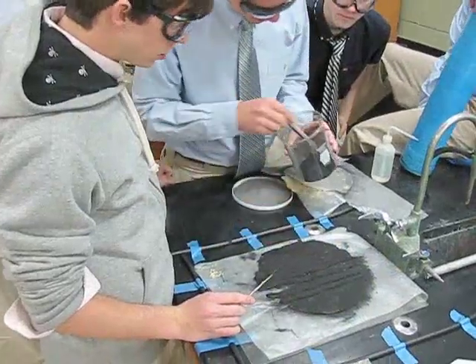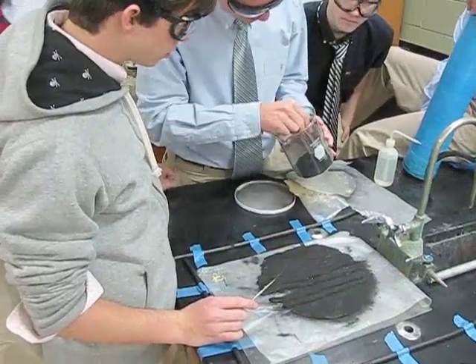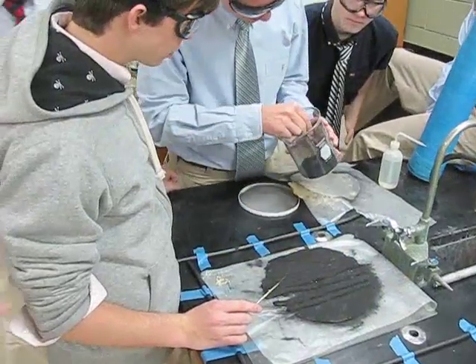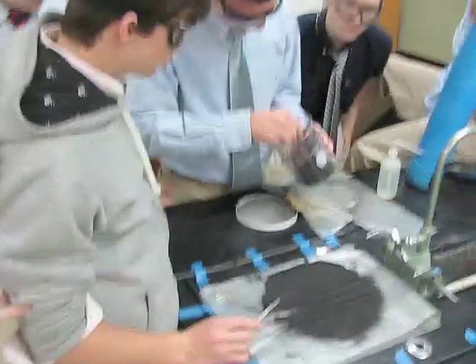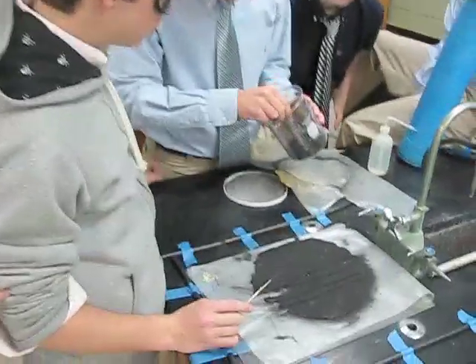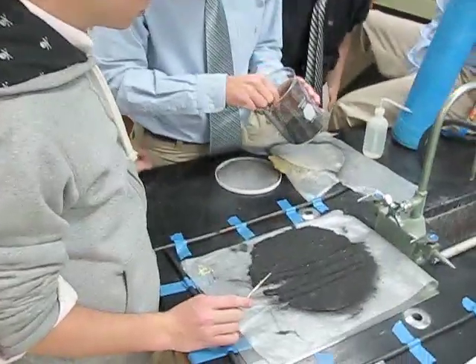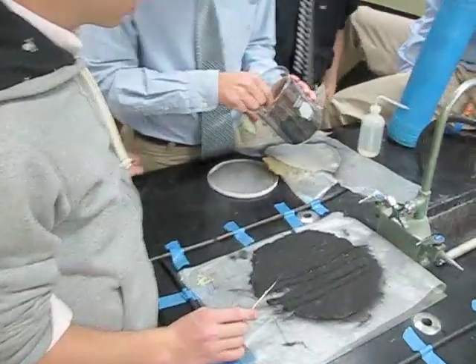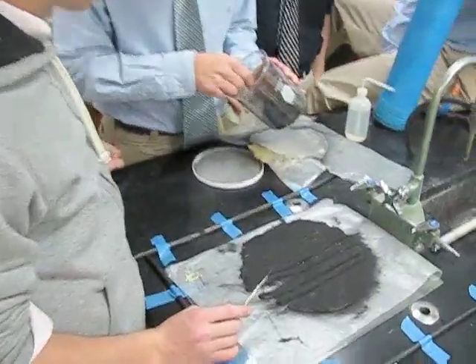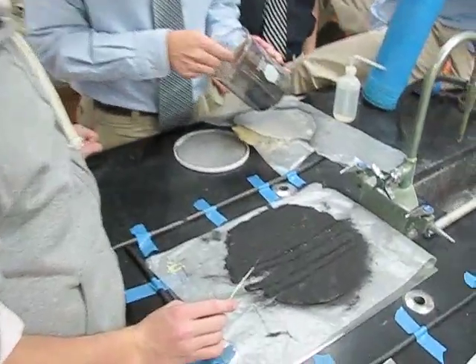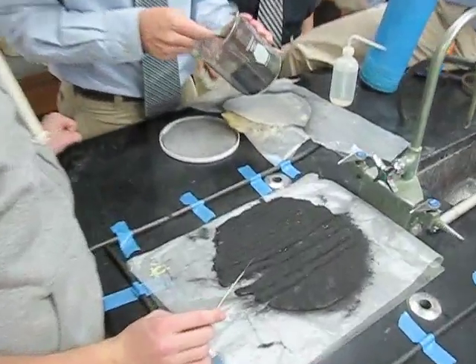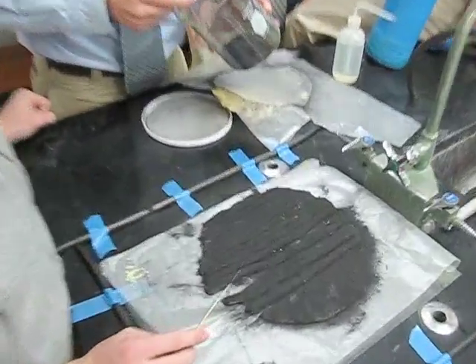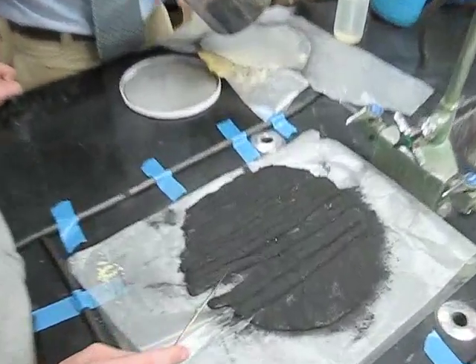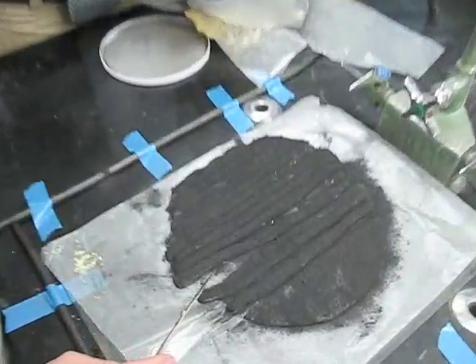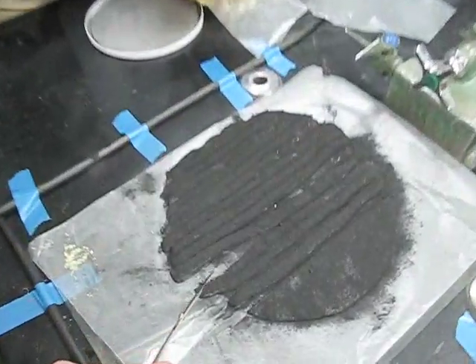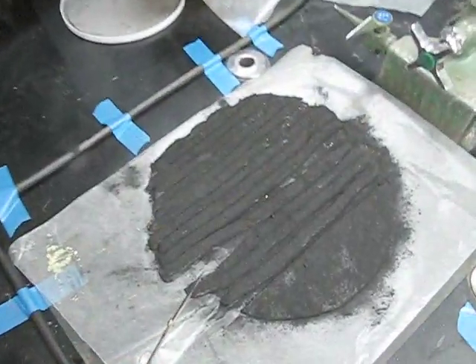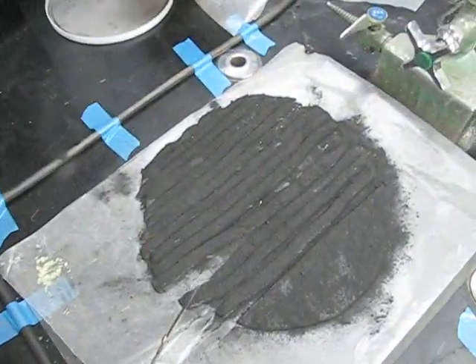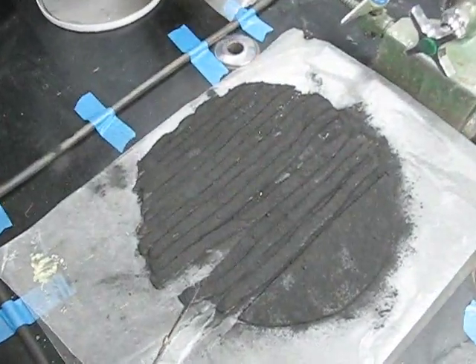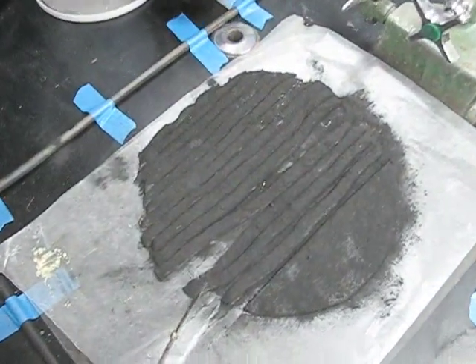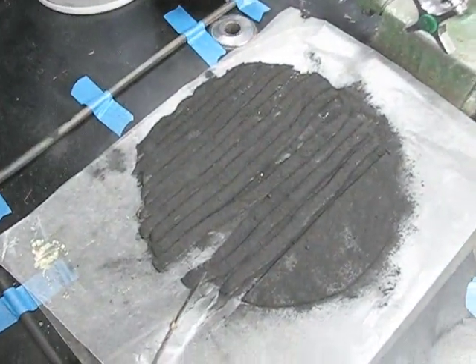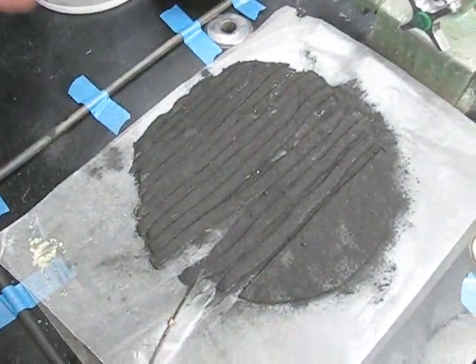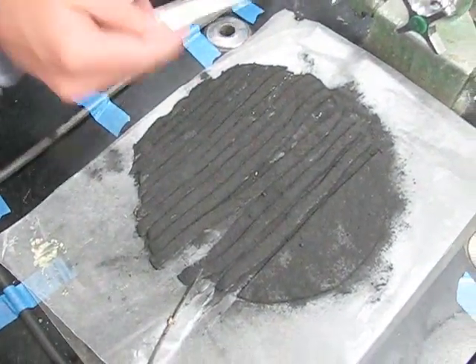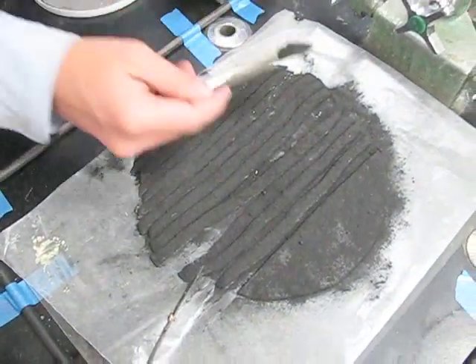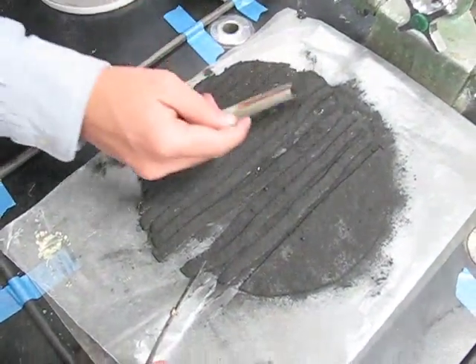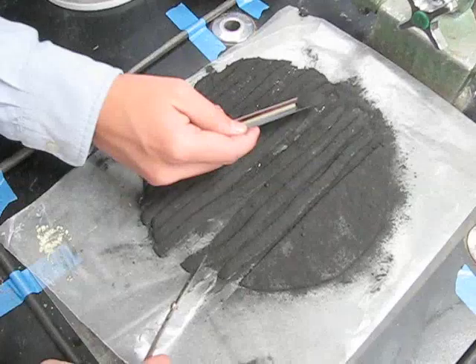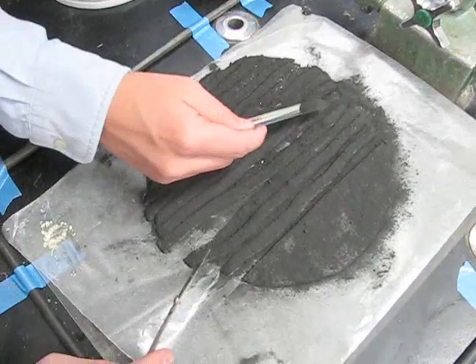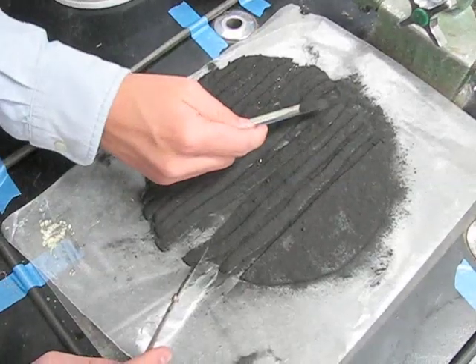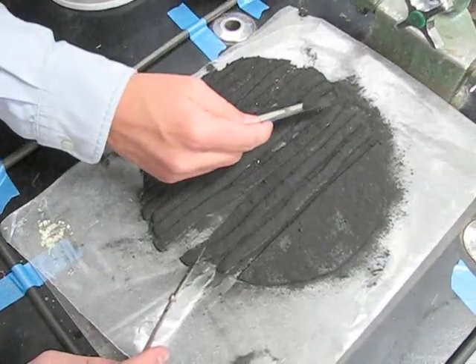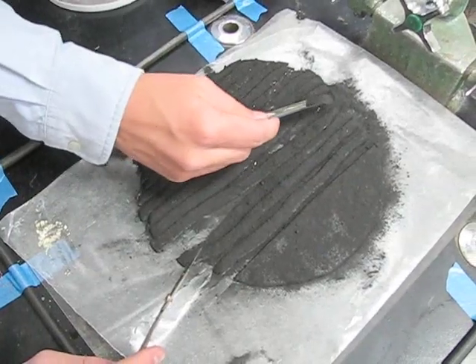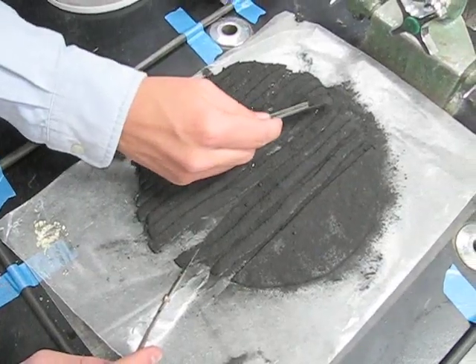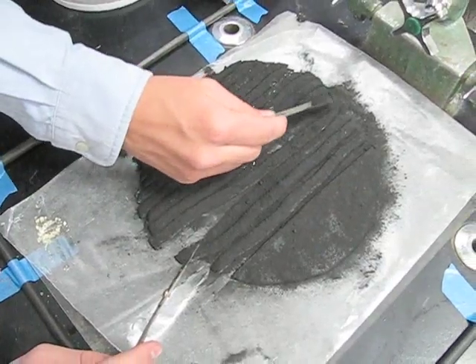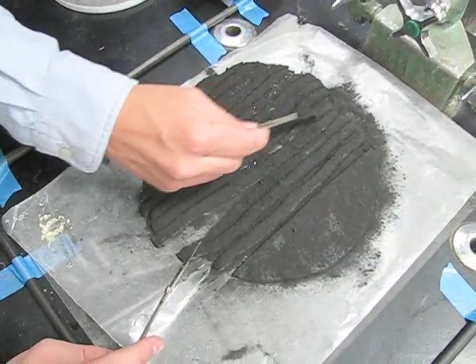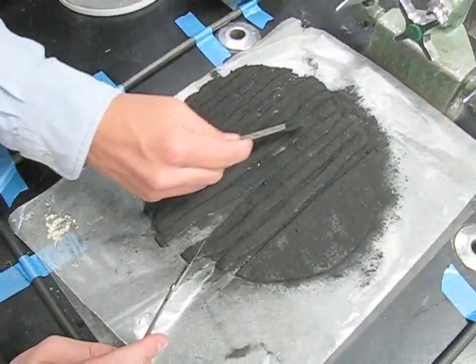Here we are cutting the stars into strips and then we'll cut them into cubes eventually.